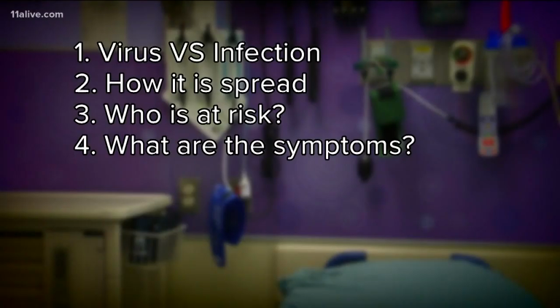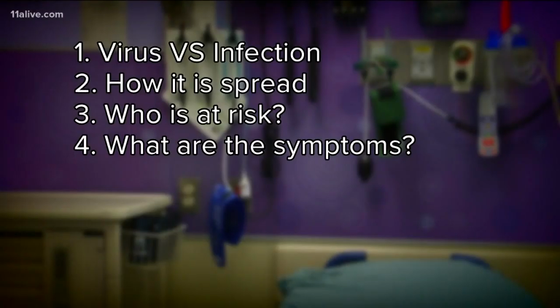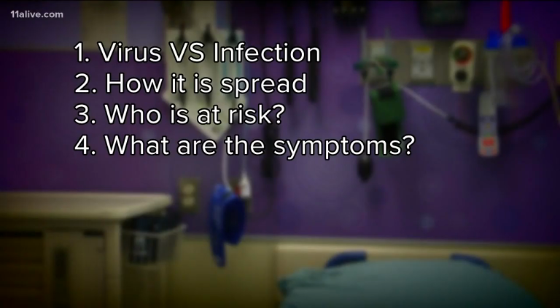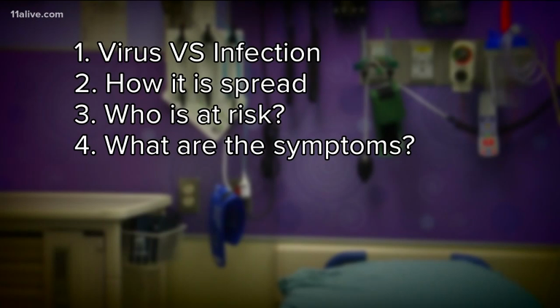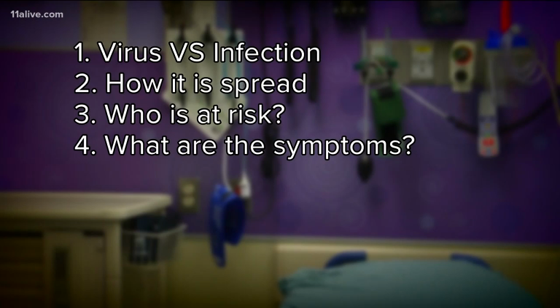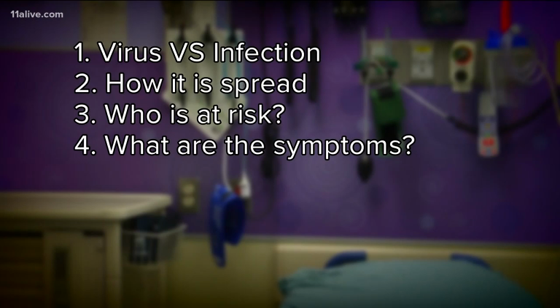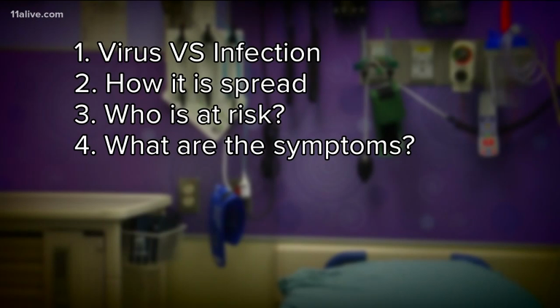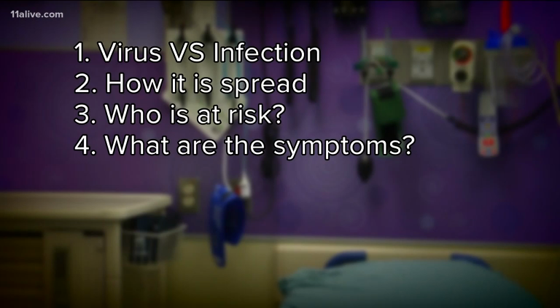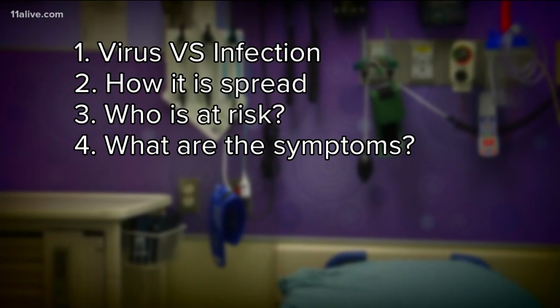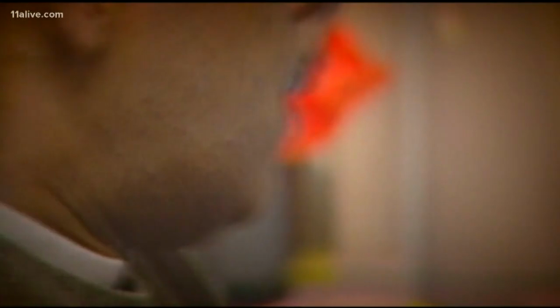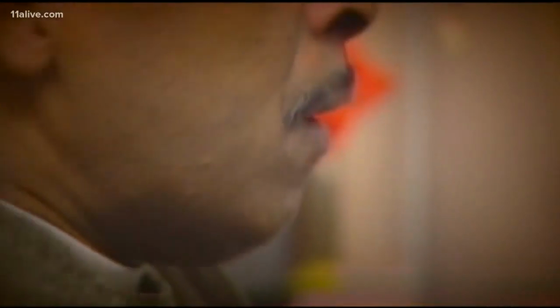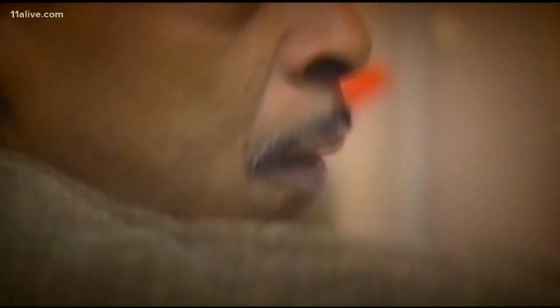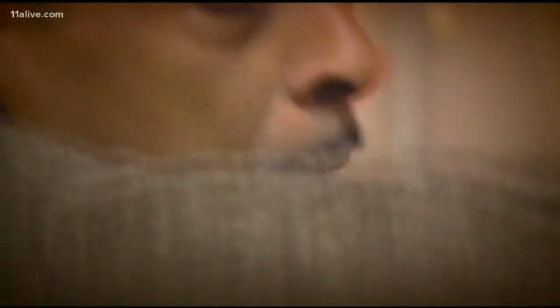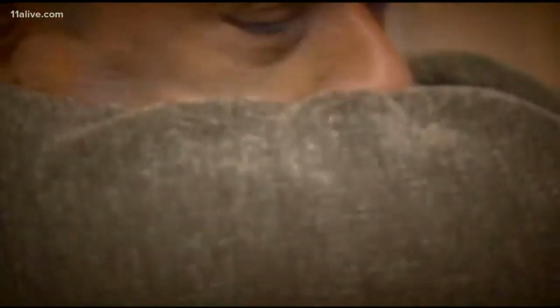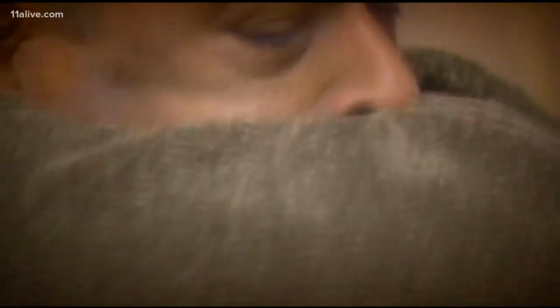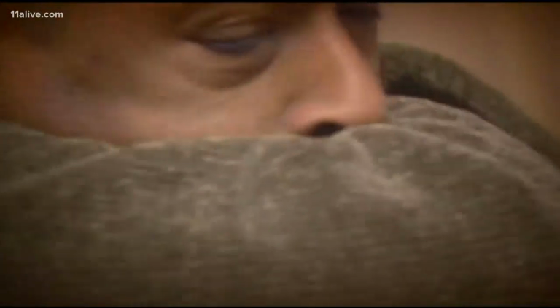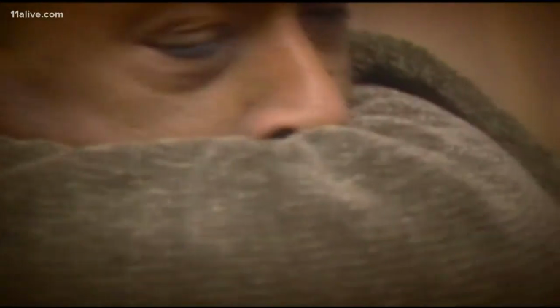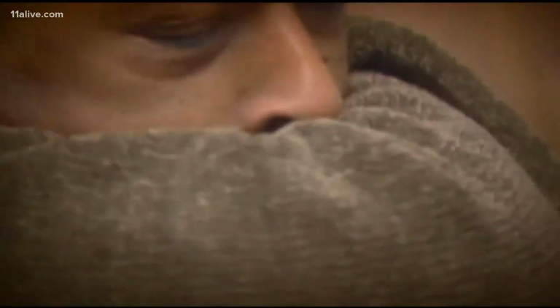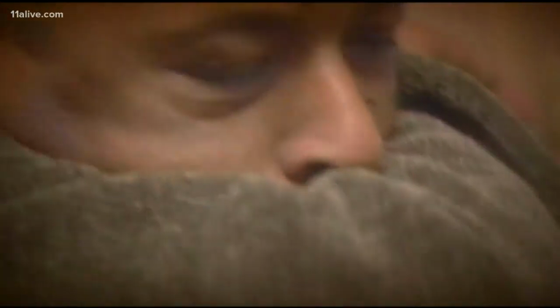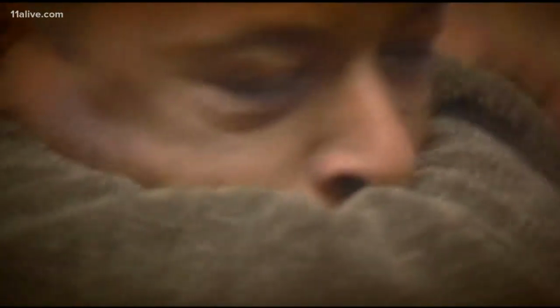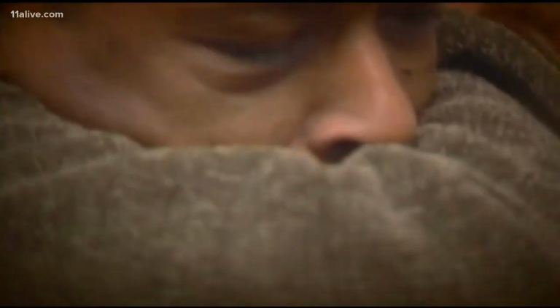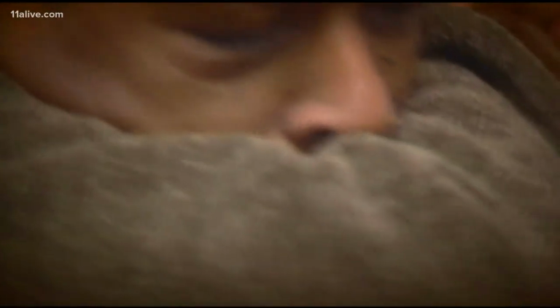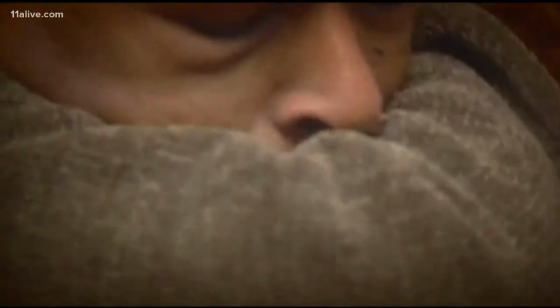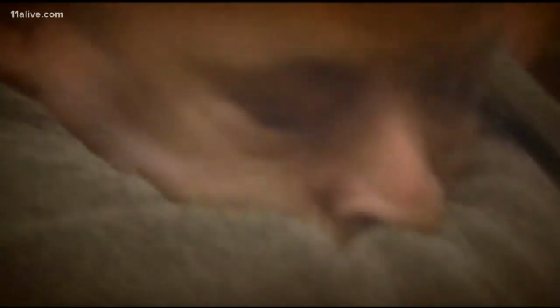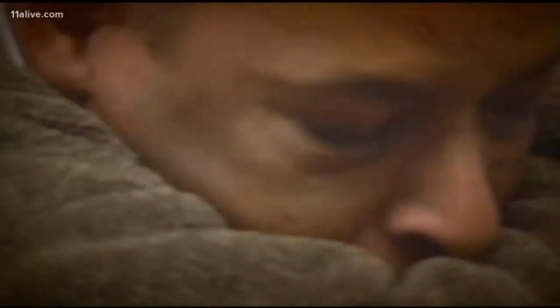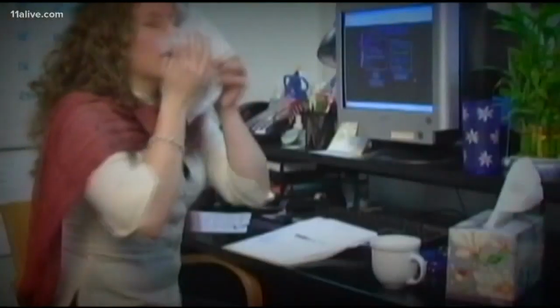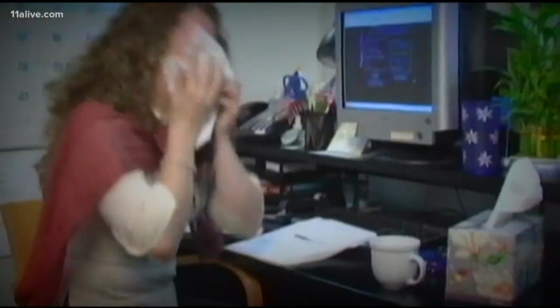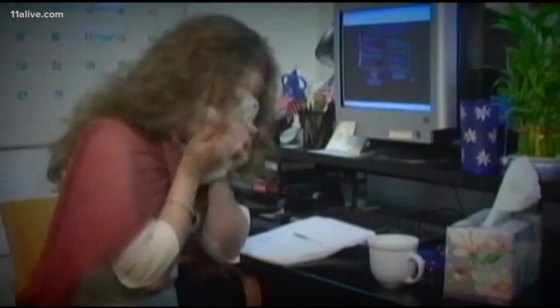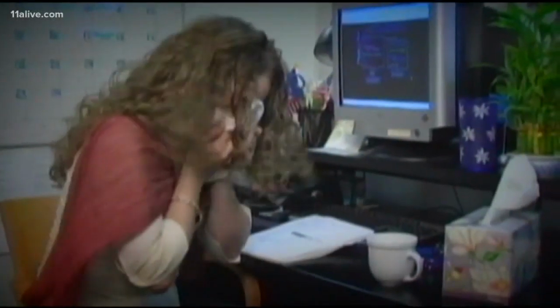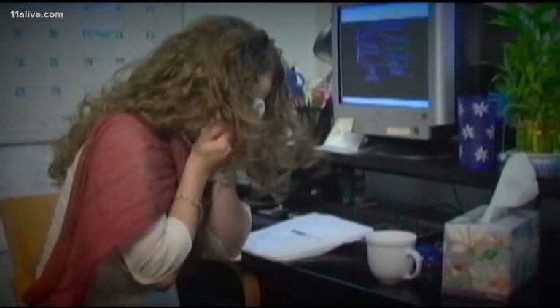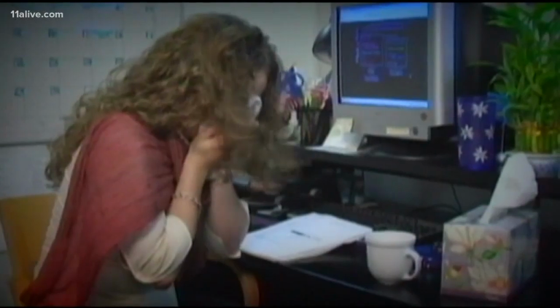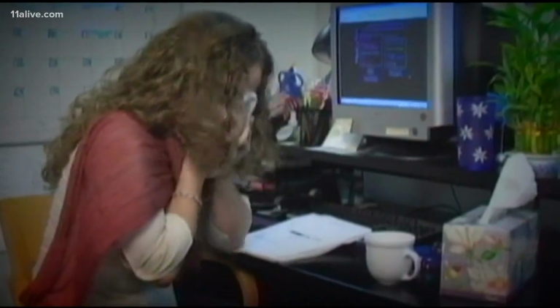Four, what are the symptoms? Wheezing and other cold-like symptoms are also common with the elderly population.